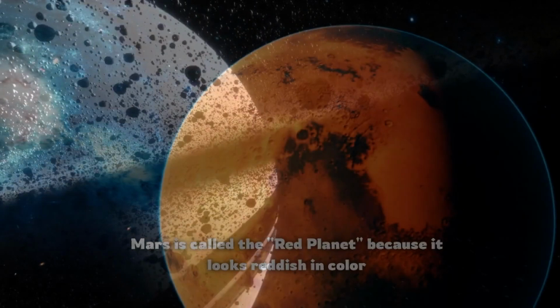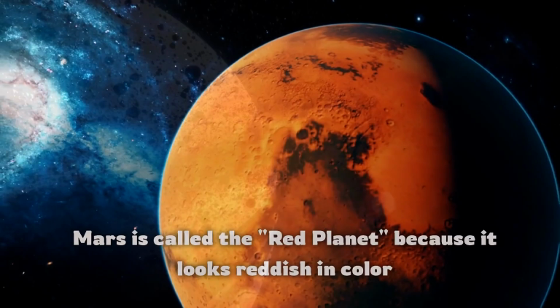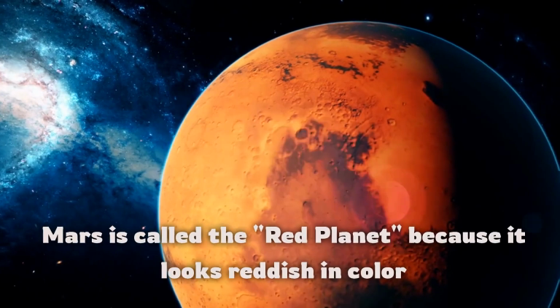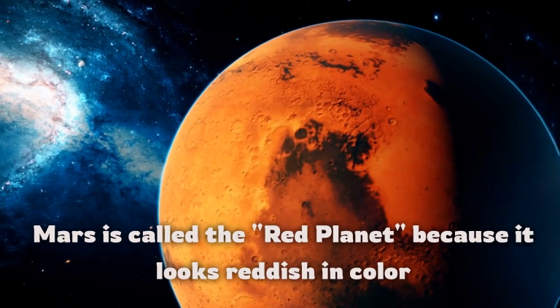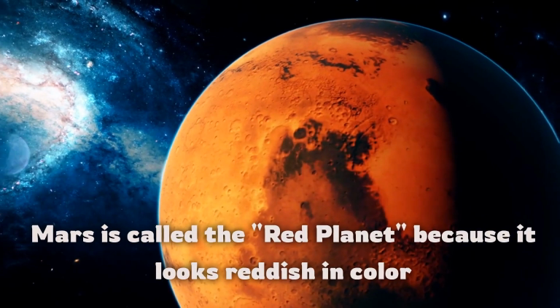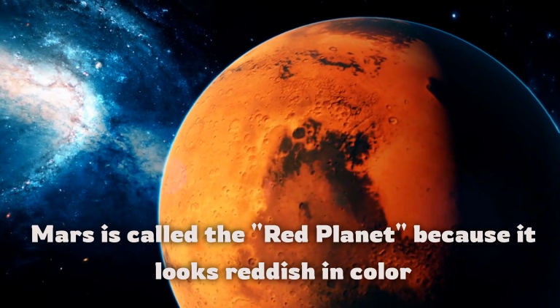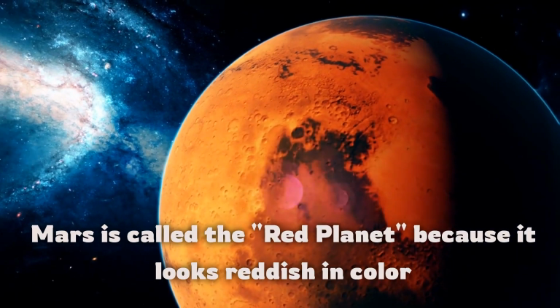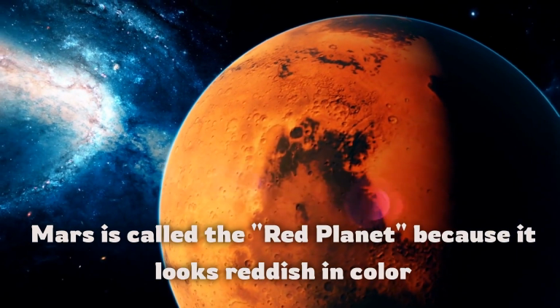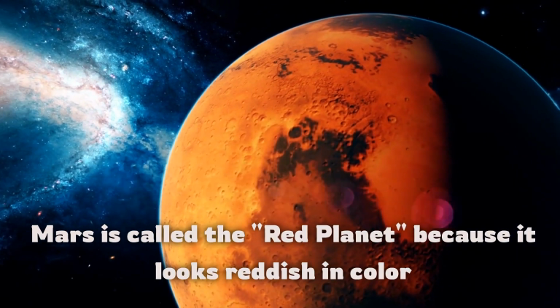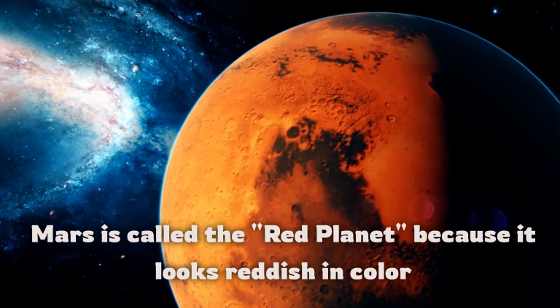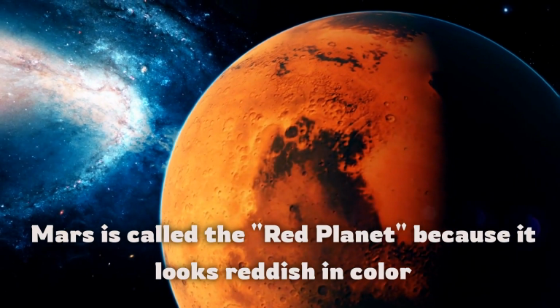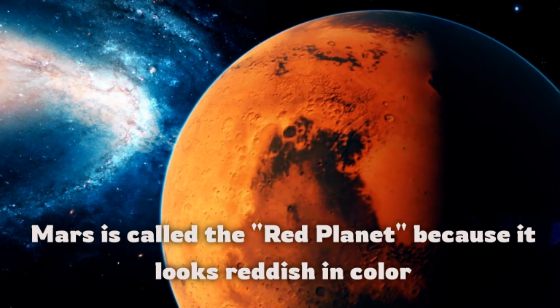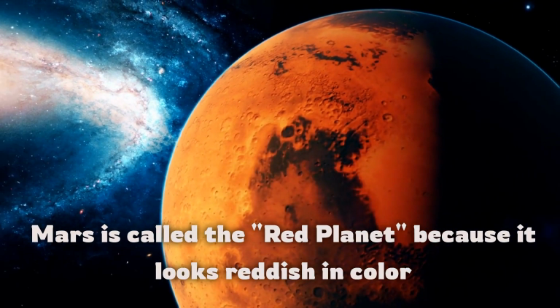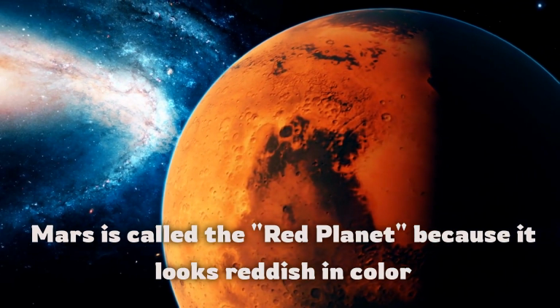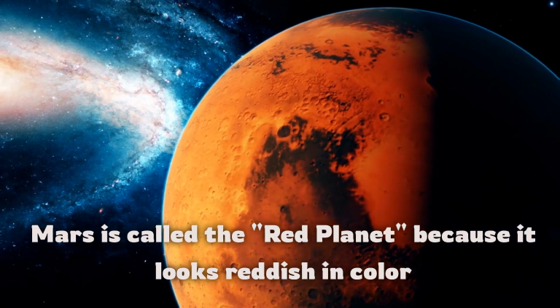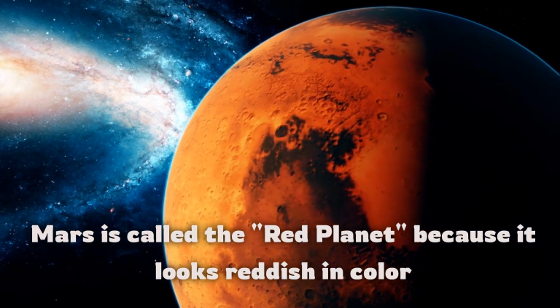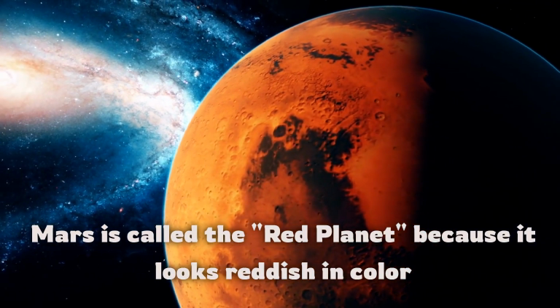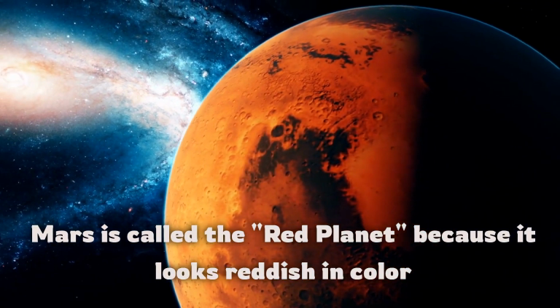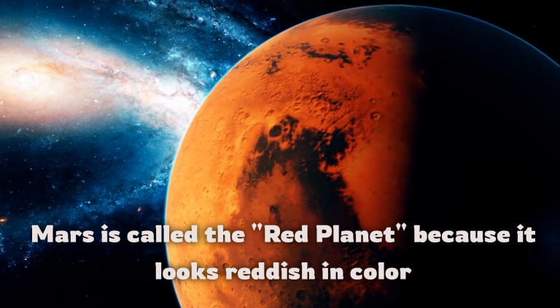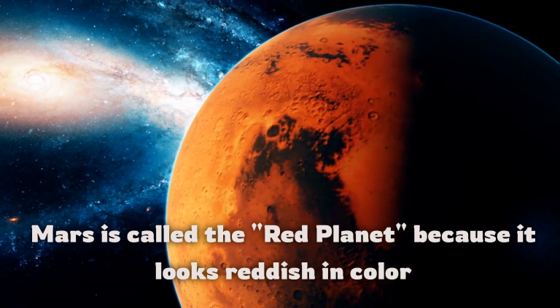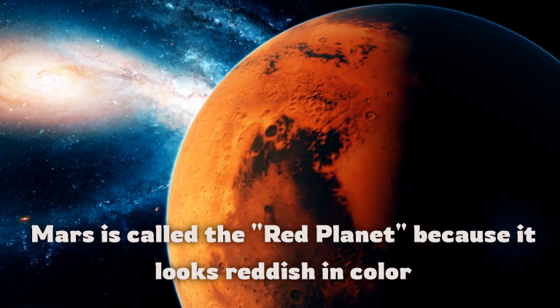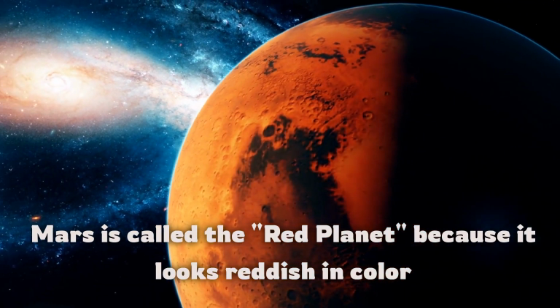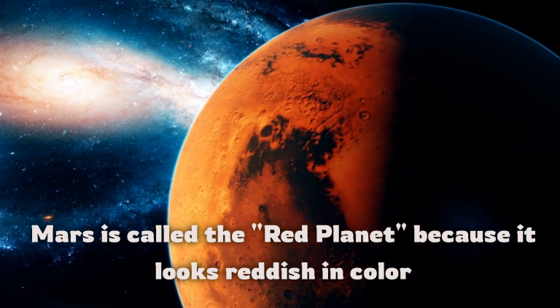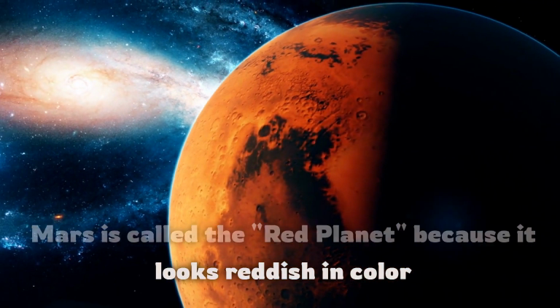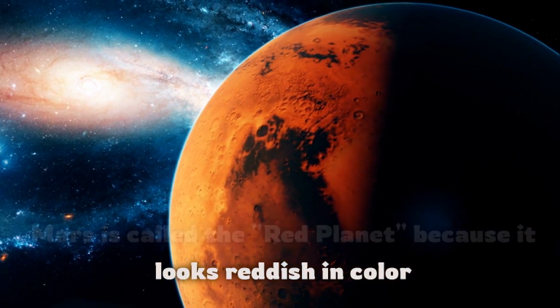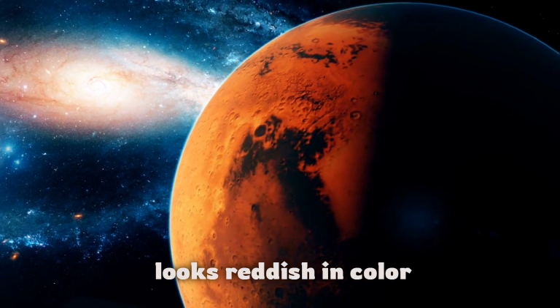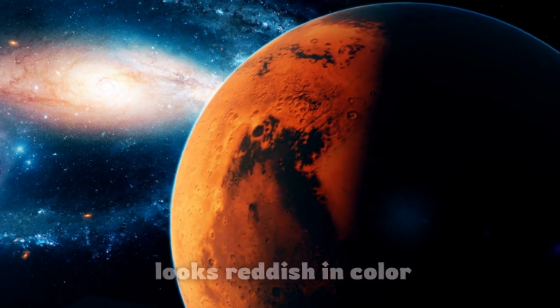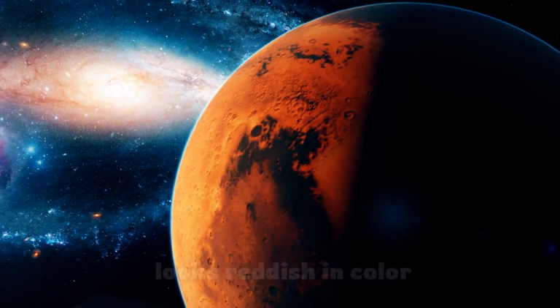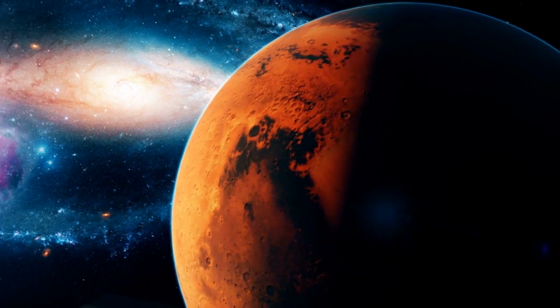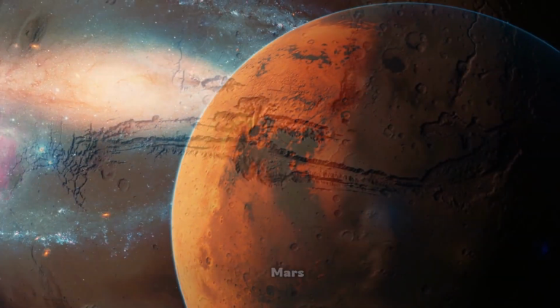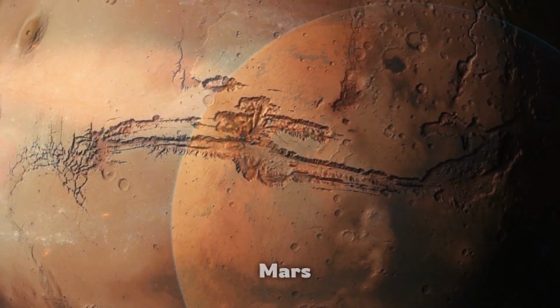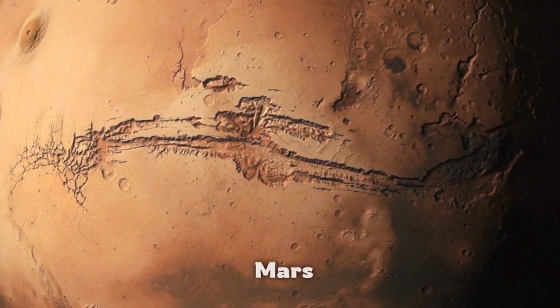Mars is called the red planet because it looks reddish in color.